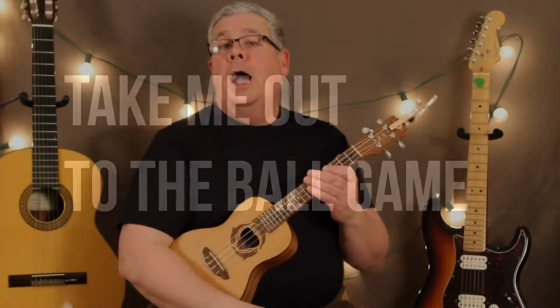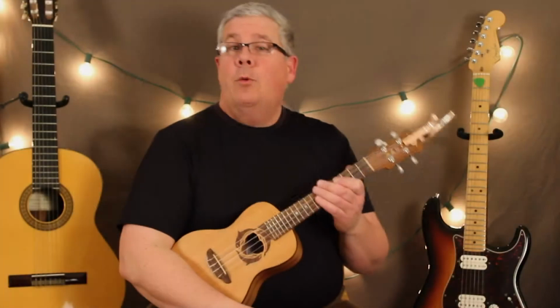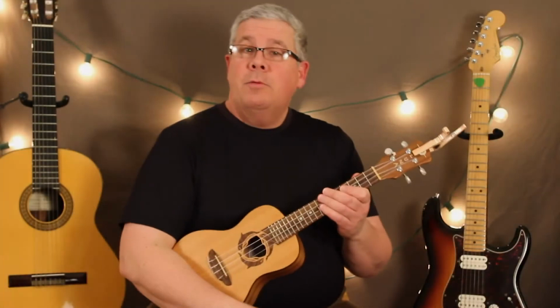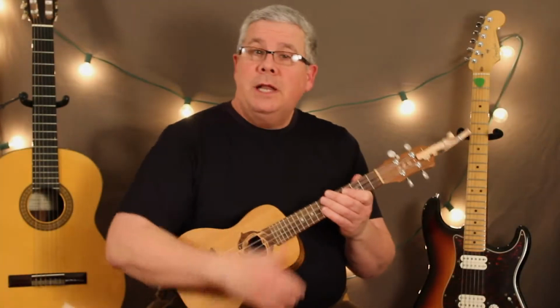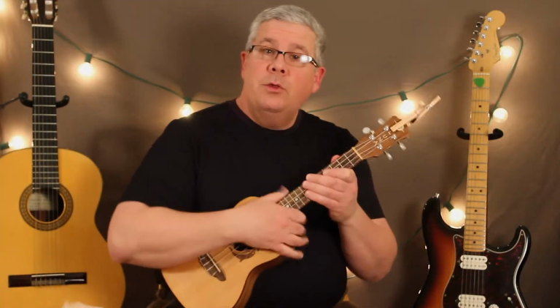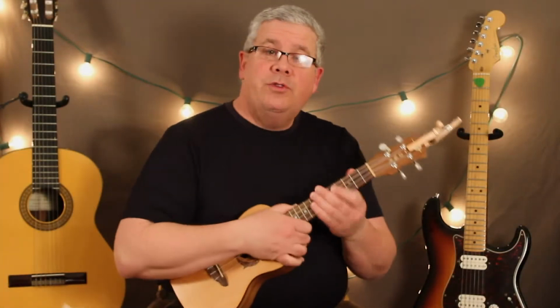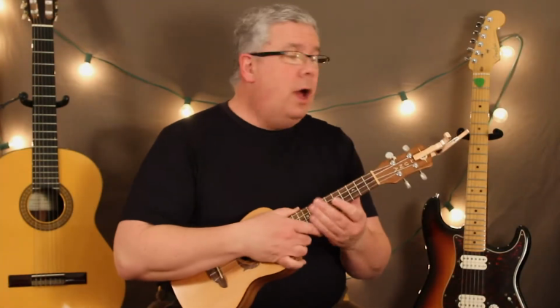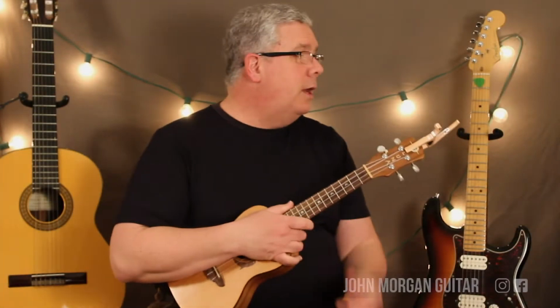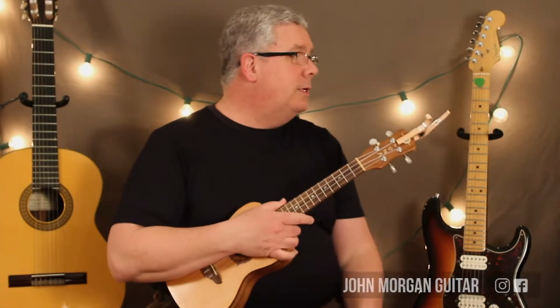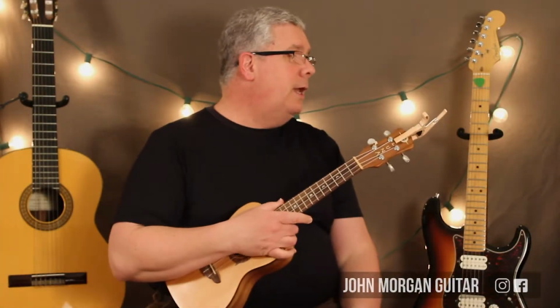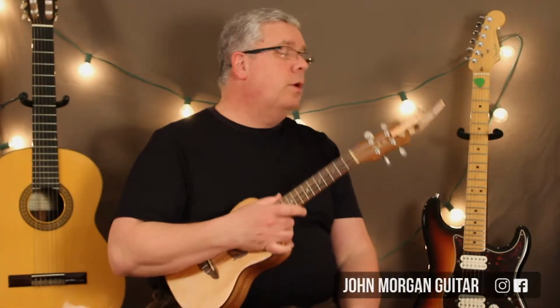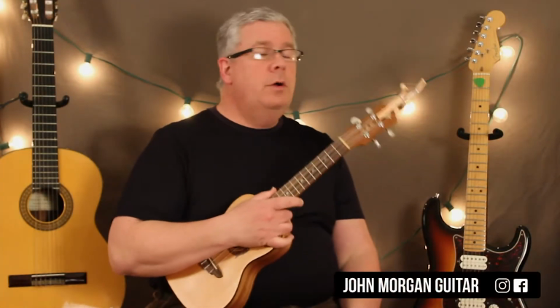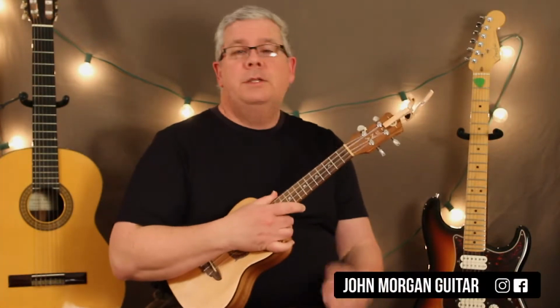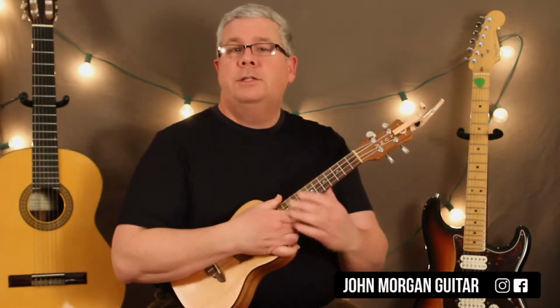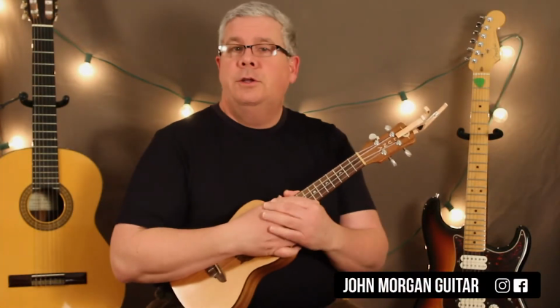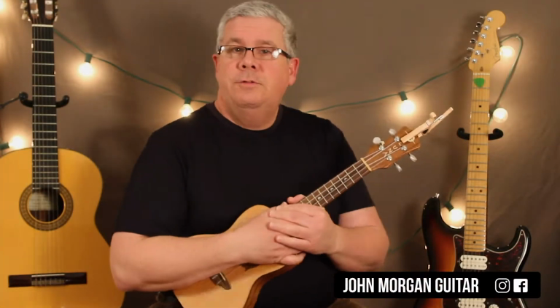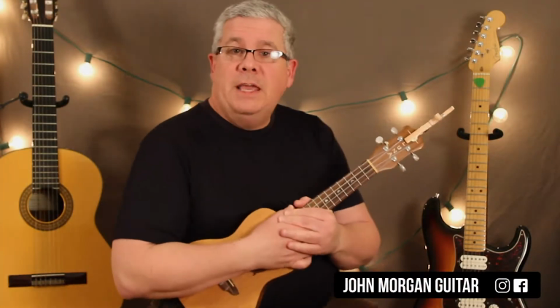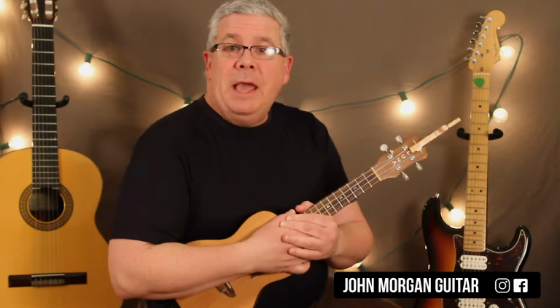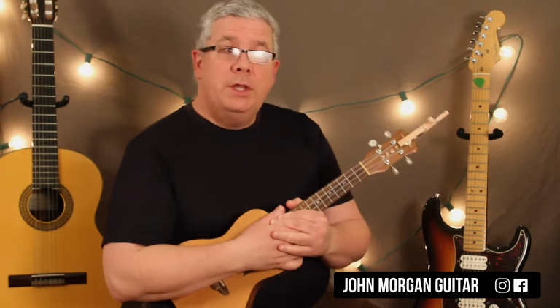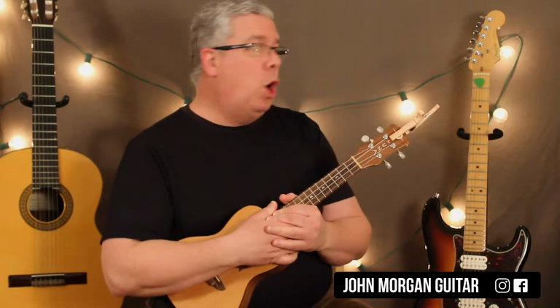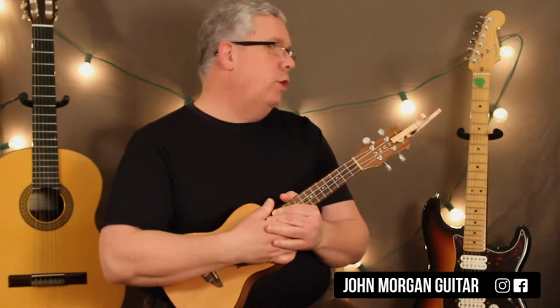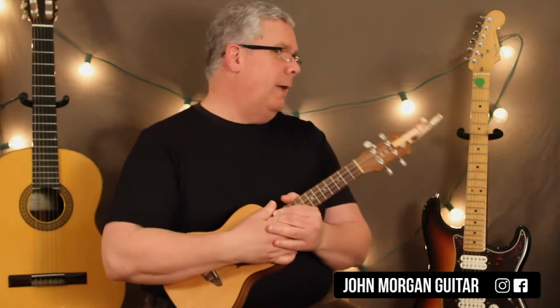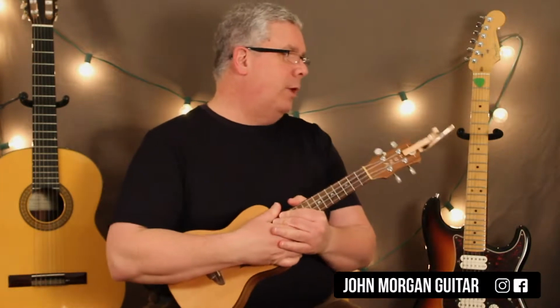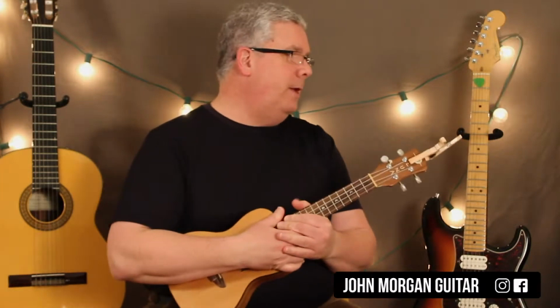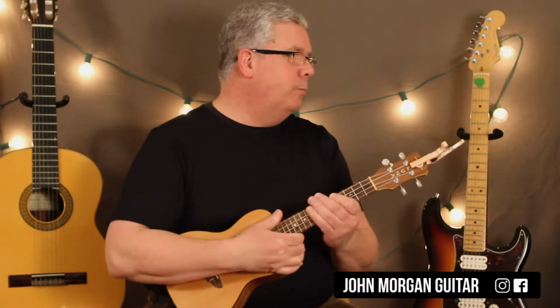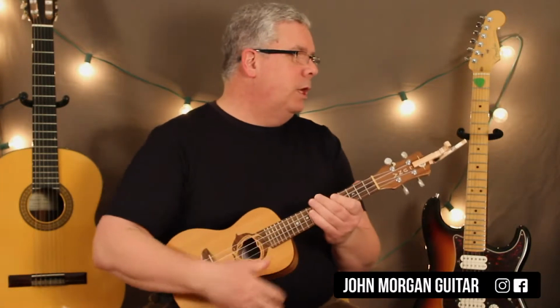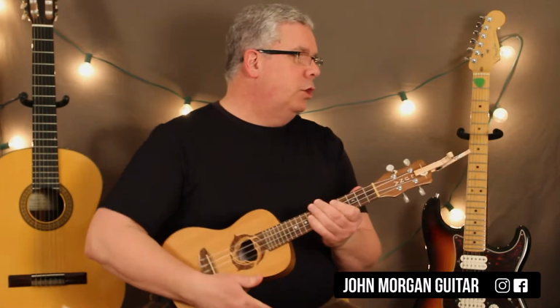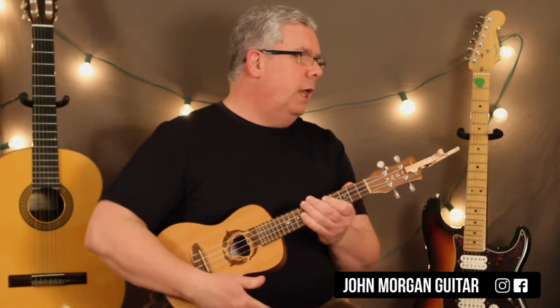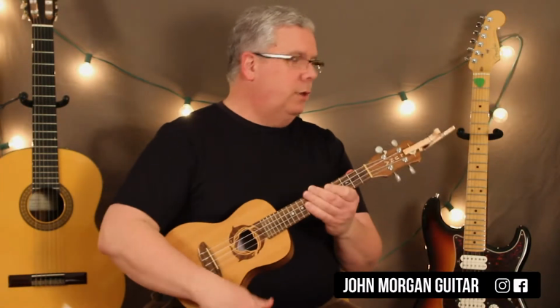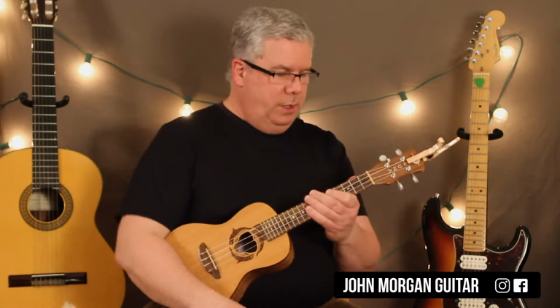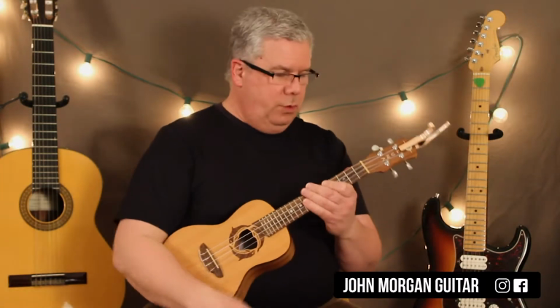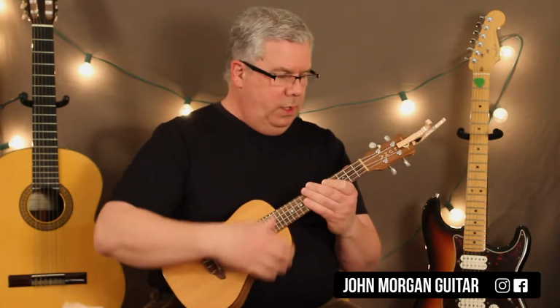Hi, welcome to Lessons with John. Today we're going to take me out to the ball game, okay? Good luck with this one.